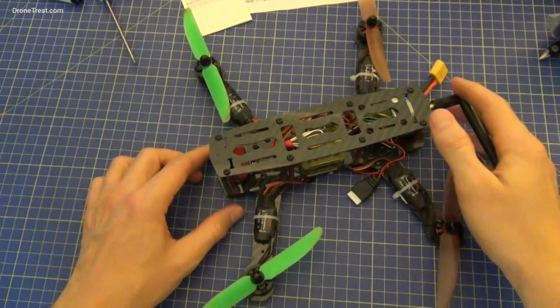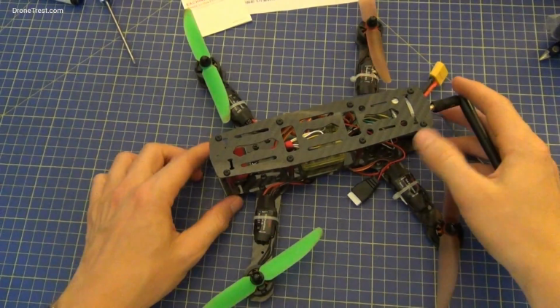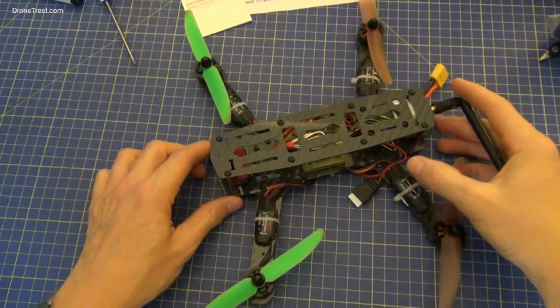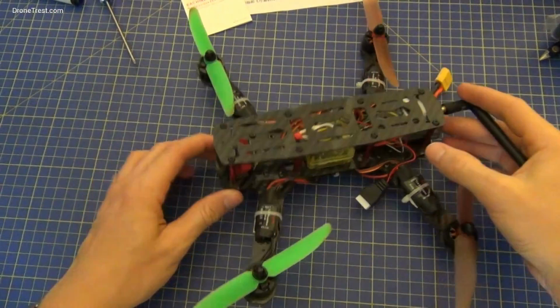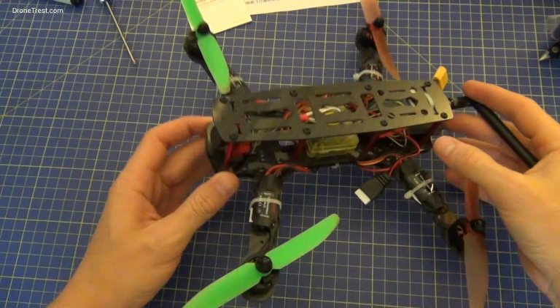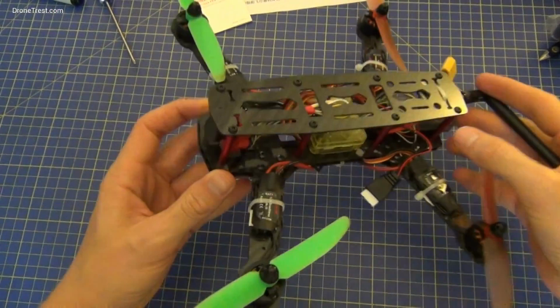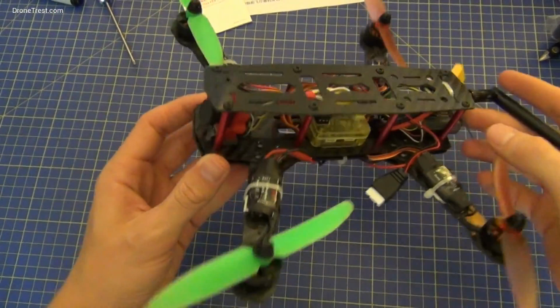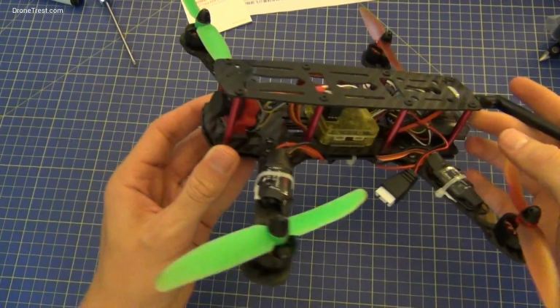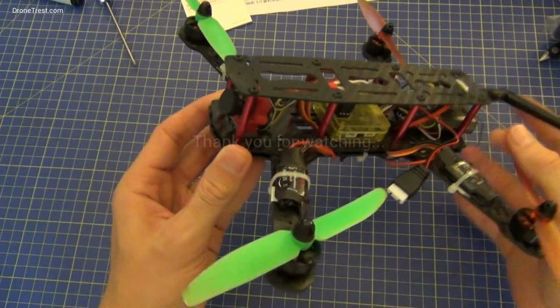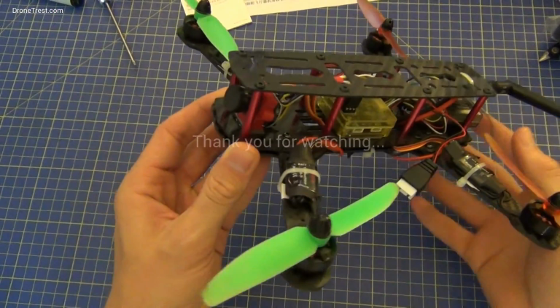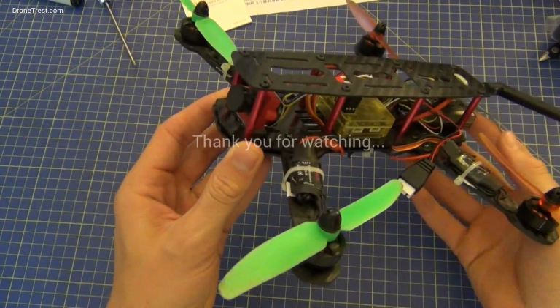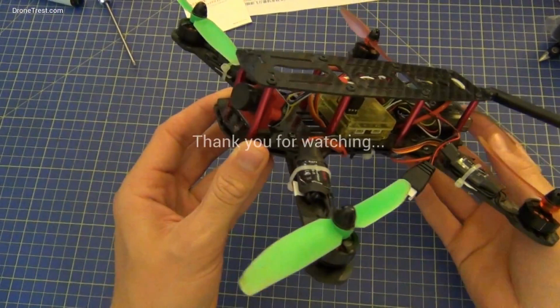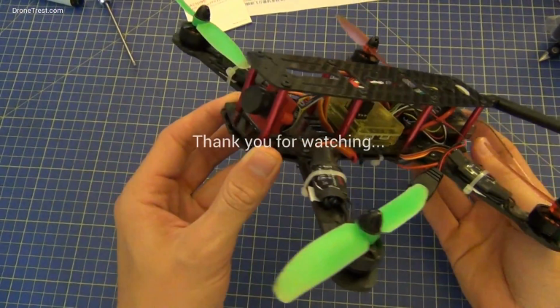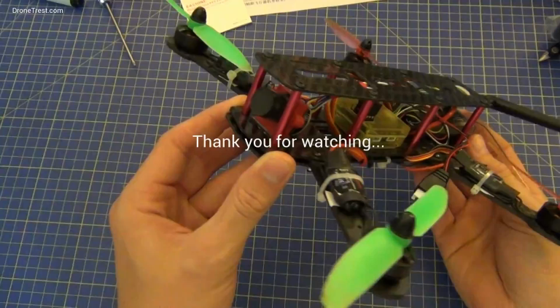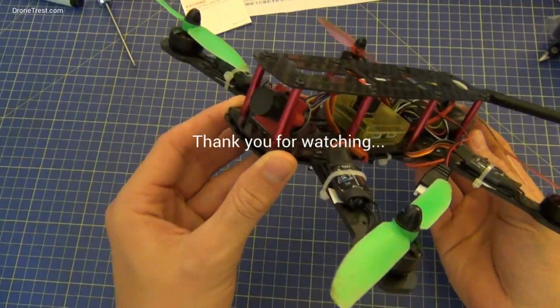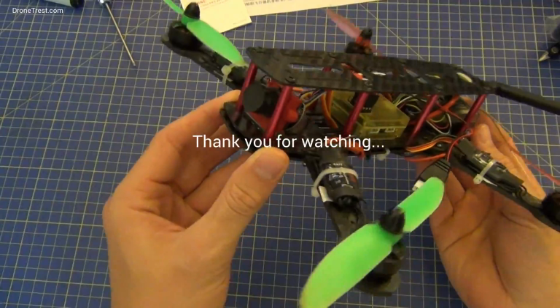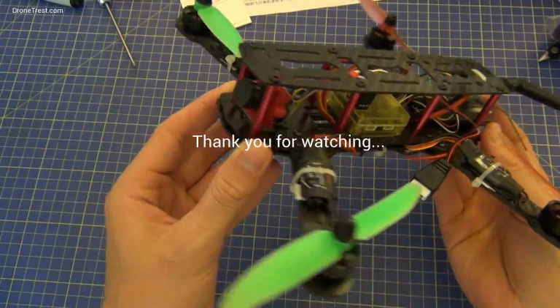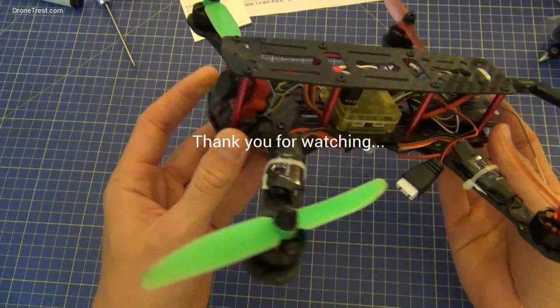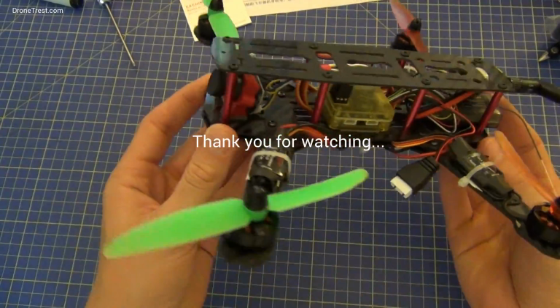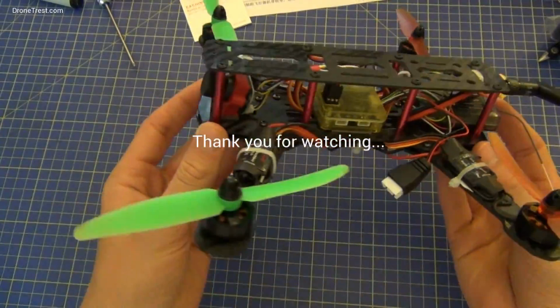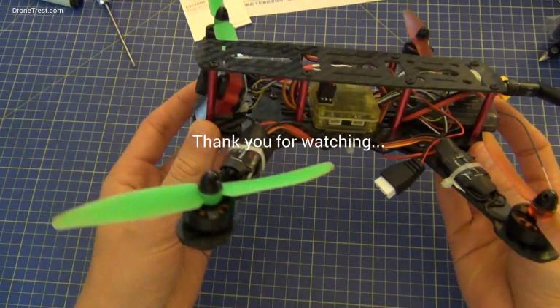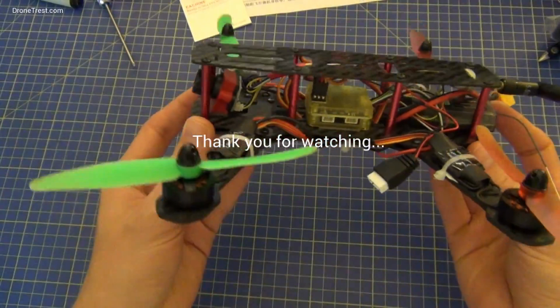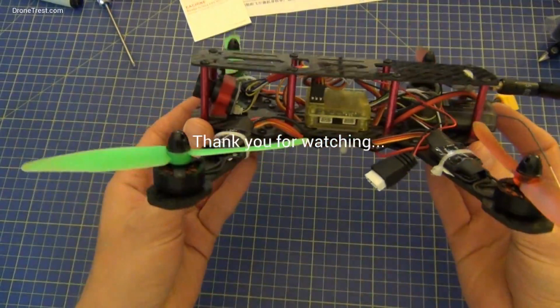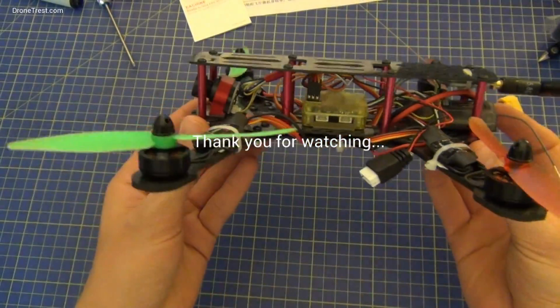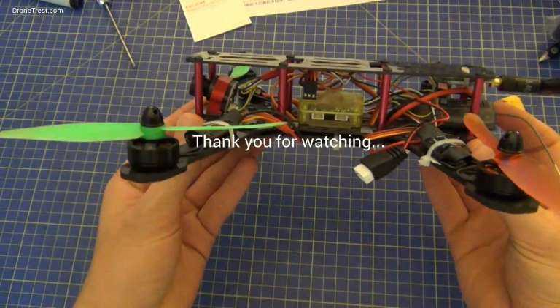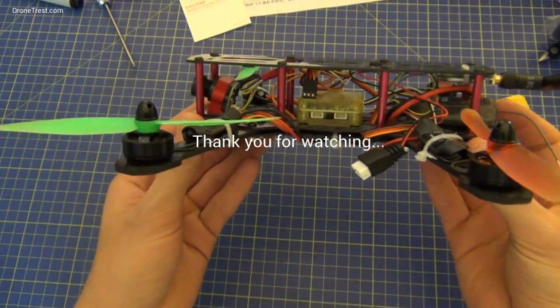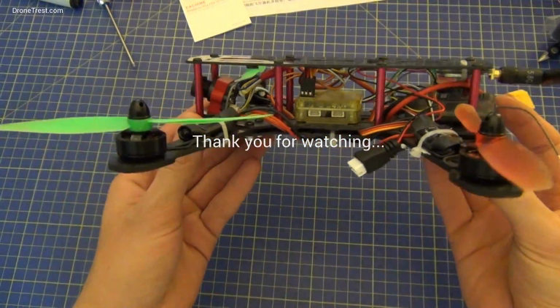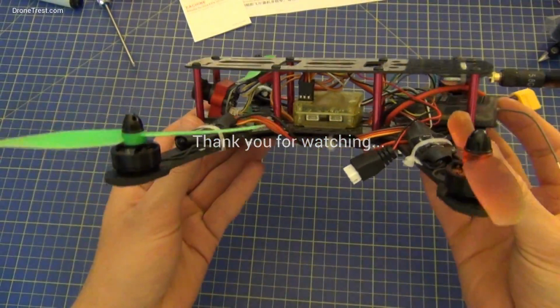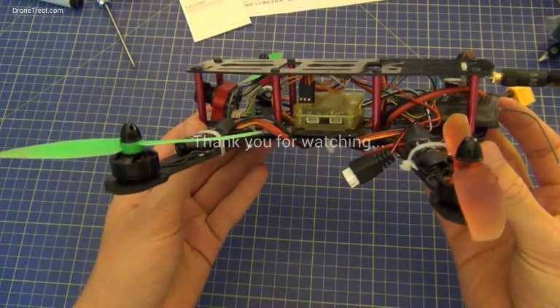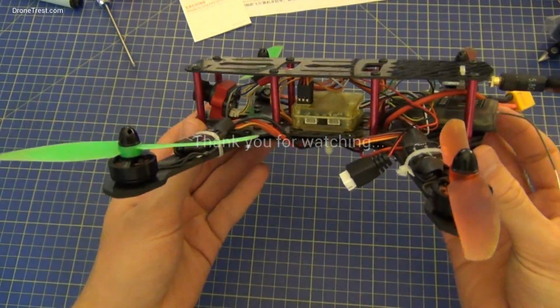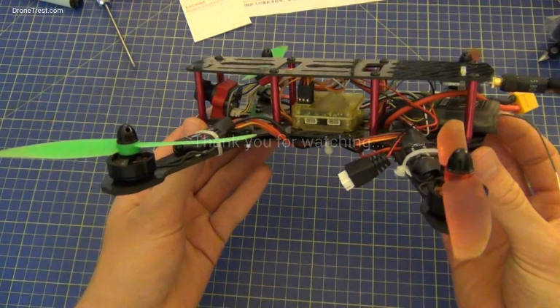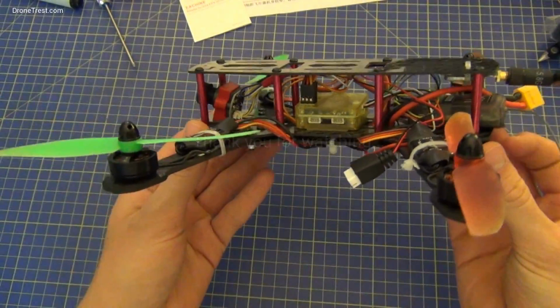And there we have it — we've added the FPV kit to the ZMR 250 quadcopter.